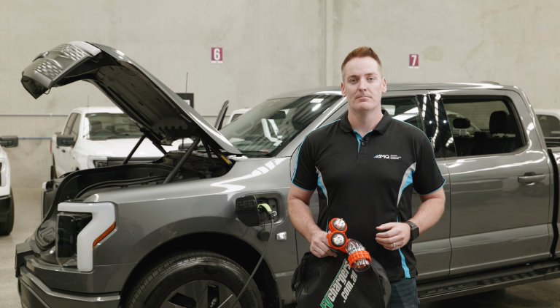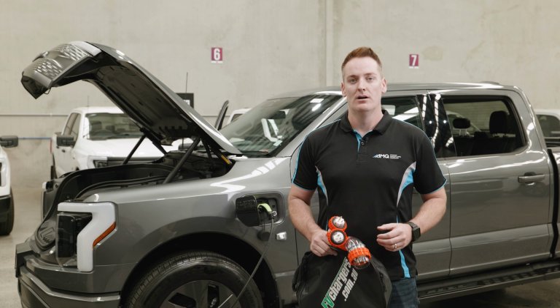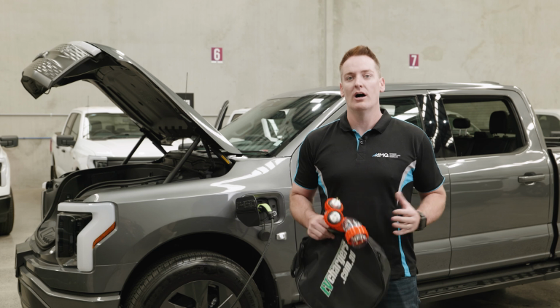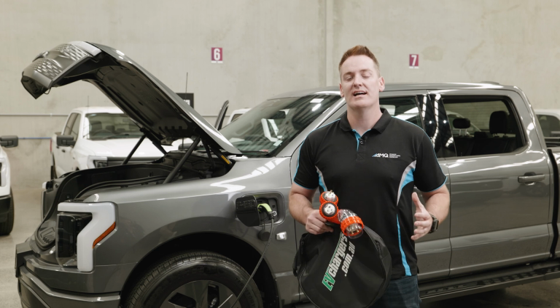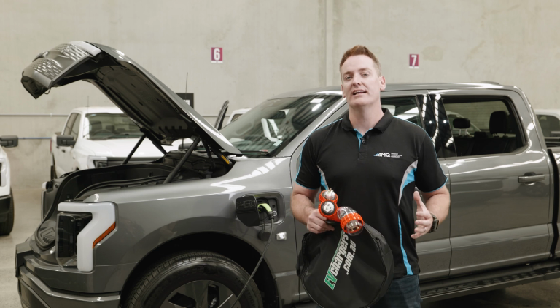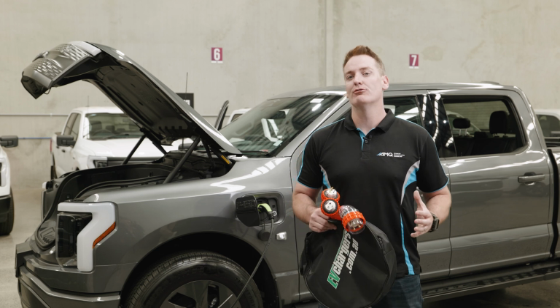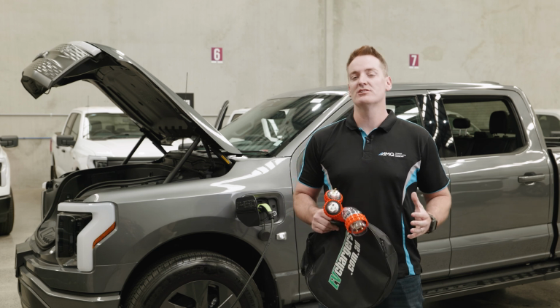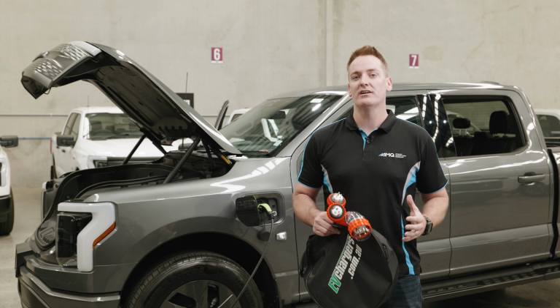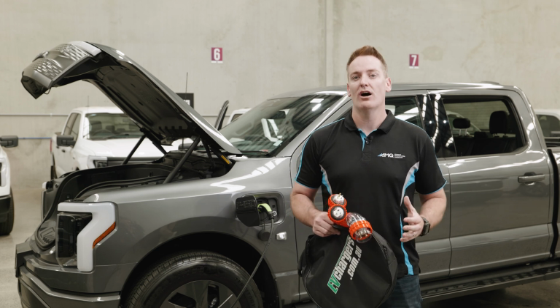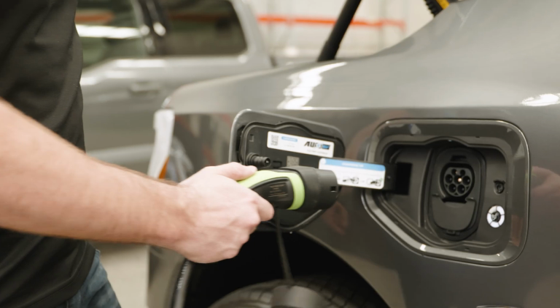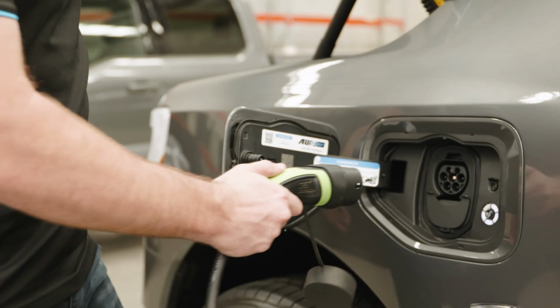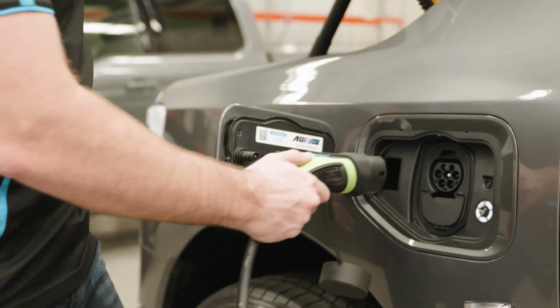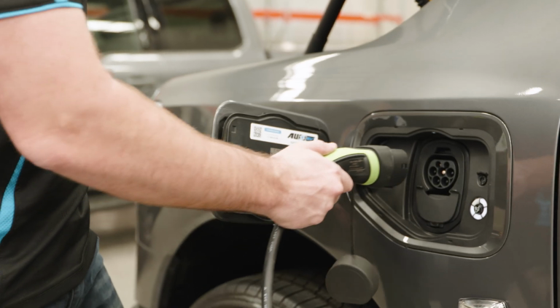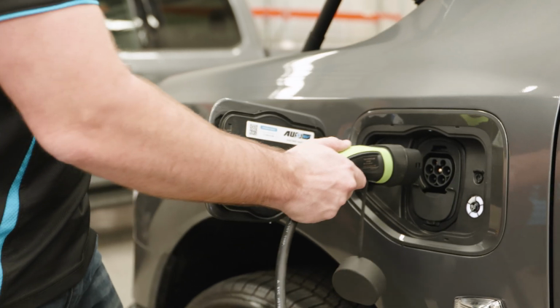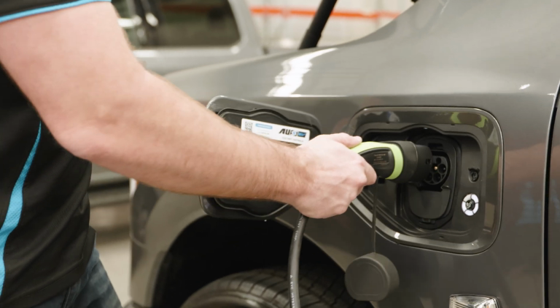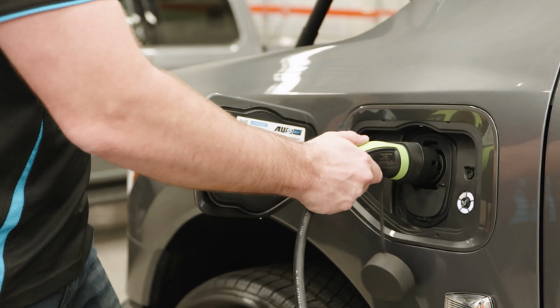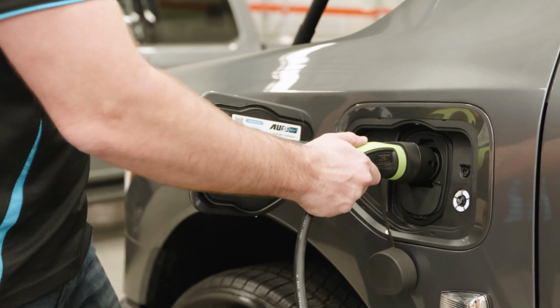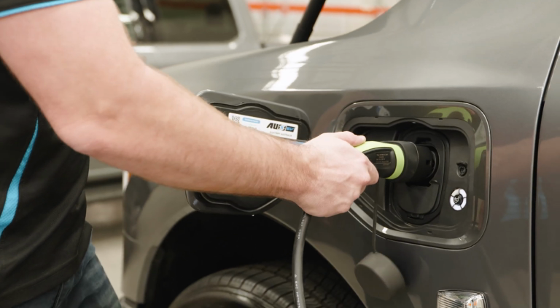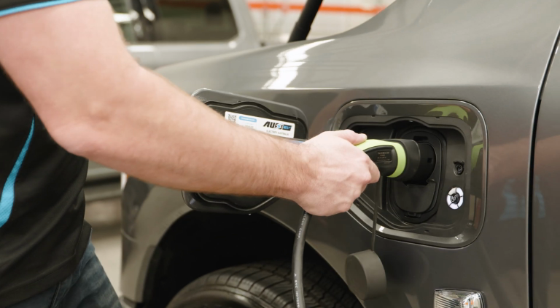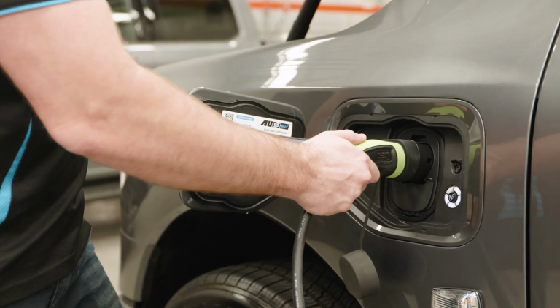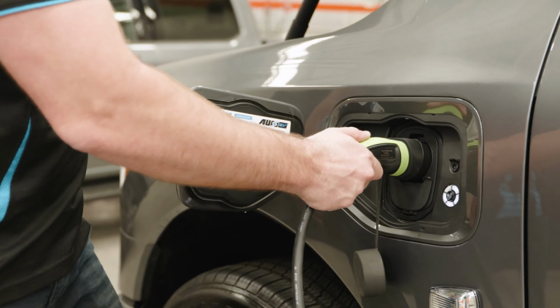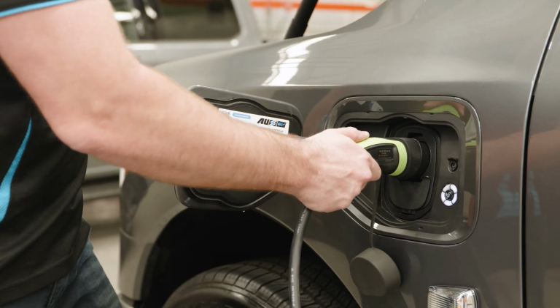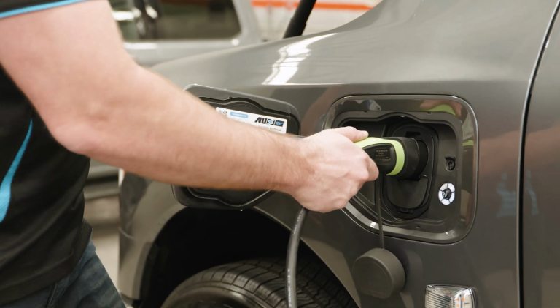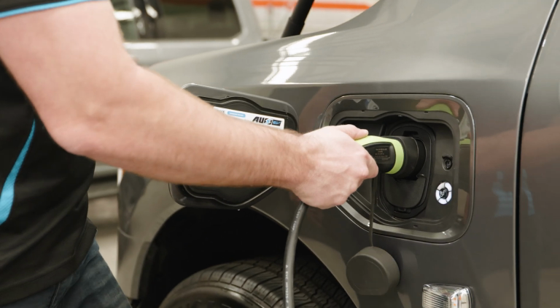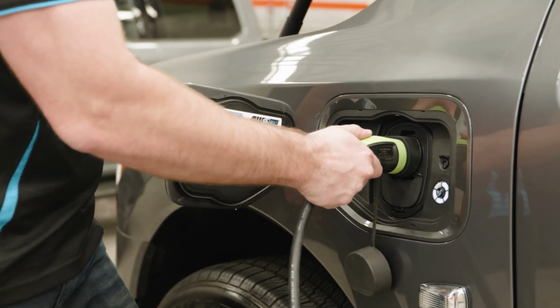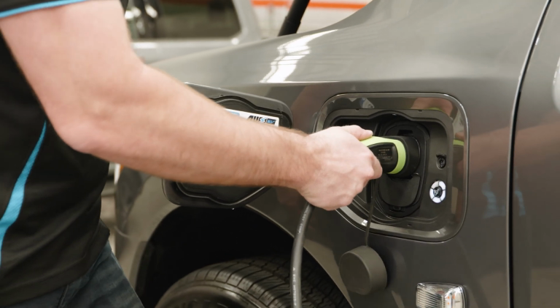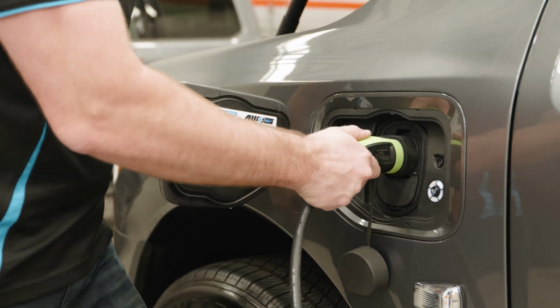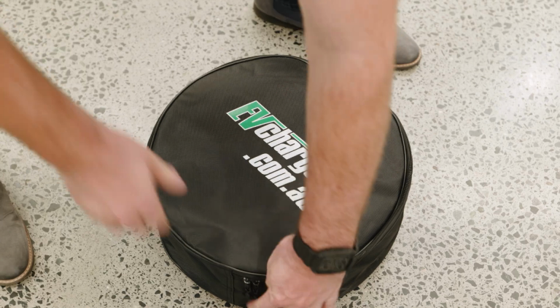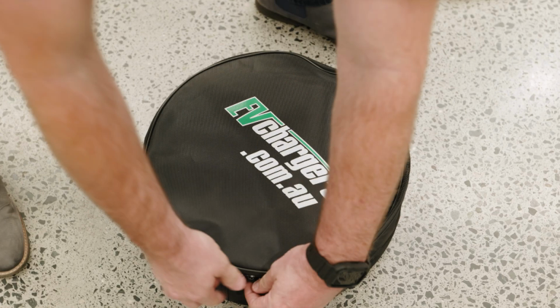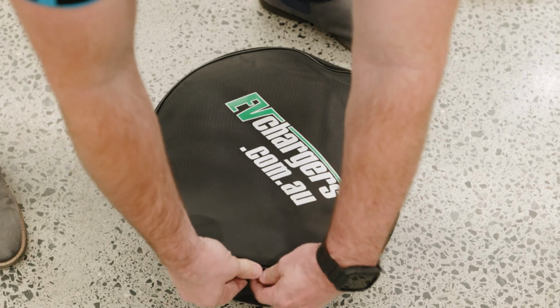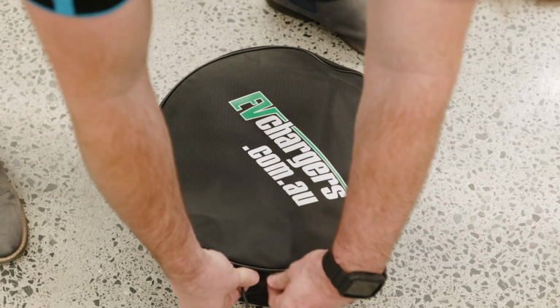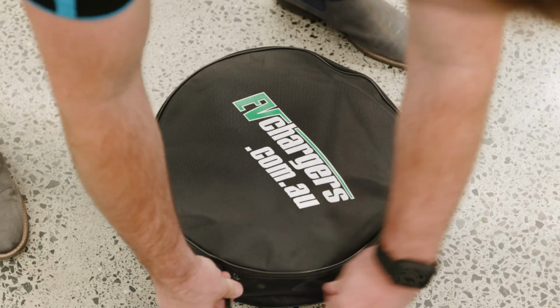Hi, it's Alan here from Aussie V. I'm going to take you through how you charge your Ford F-150 Lightning, whether it be at home or work.